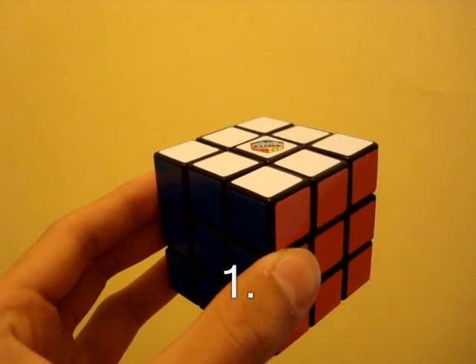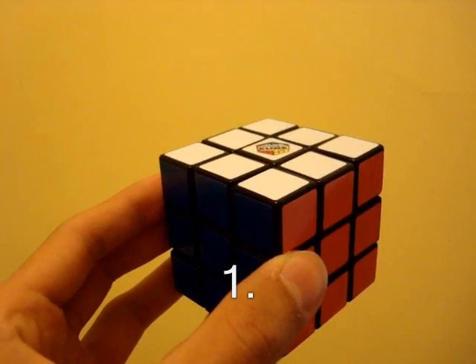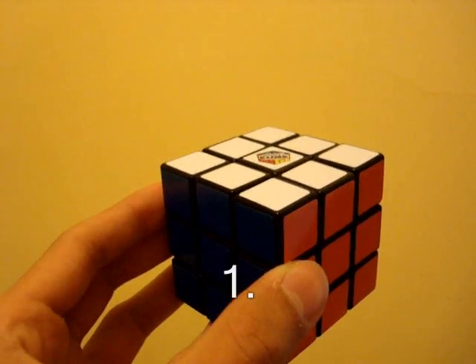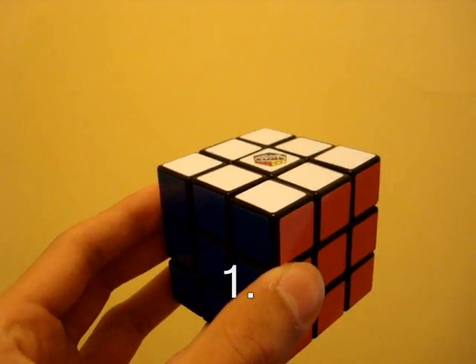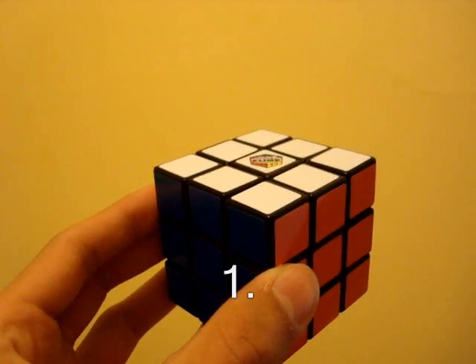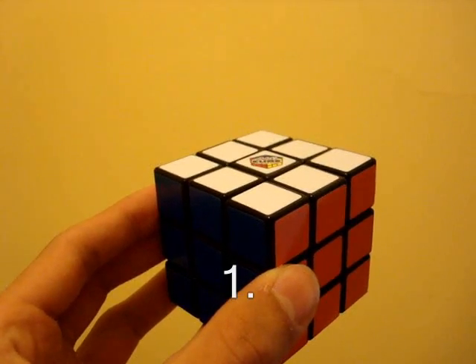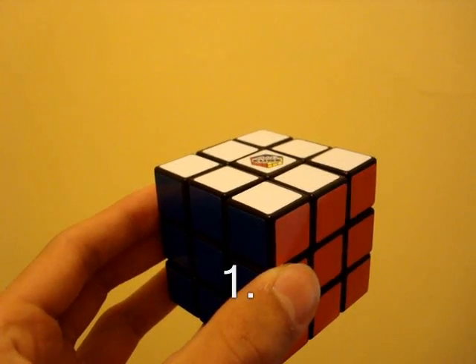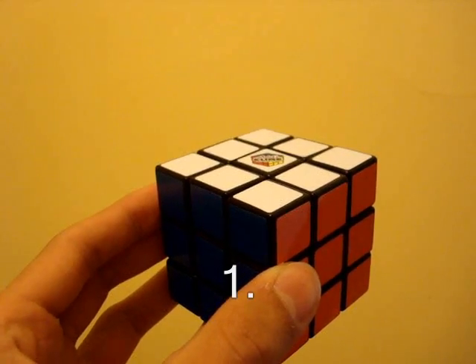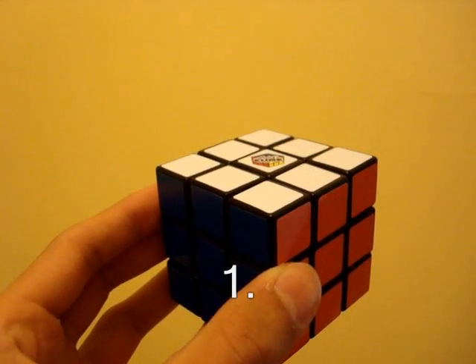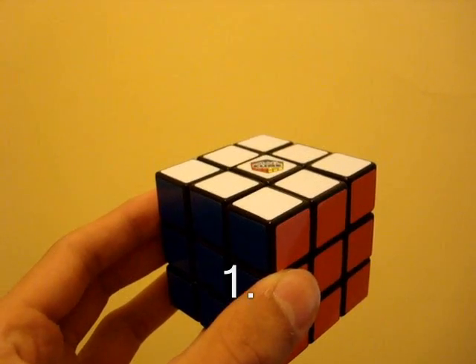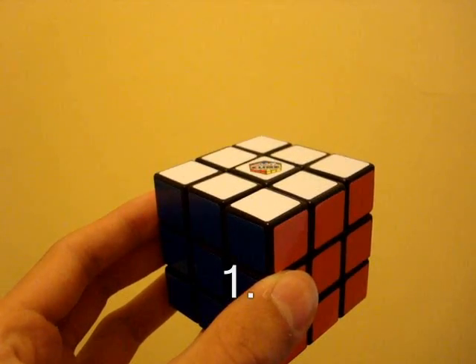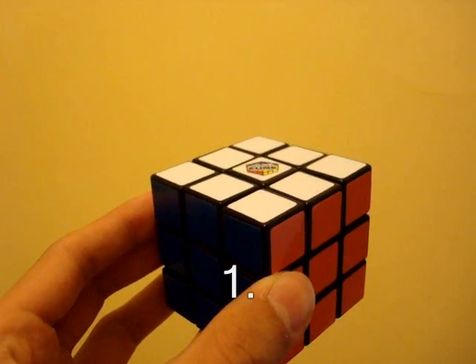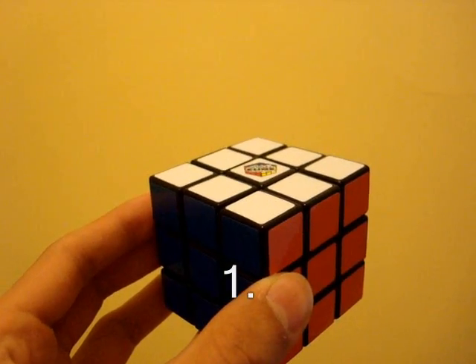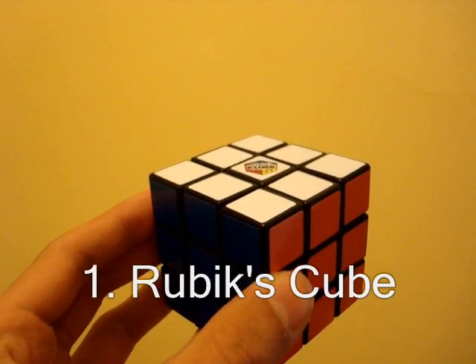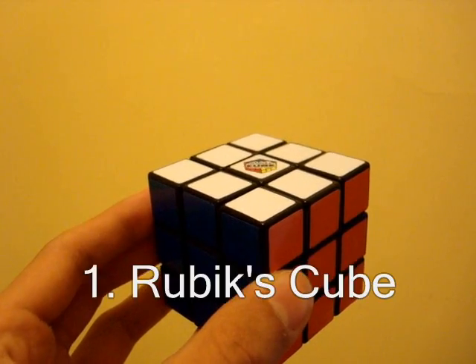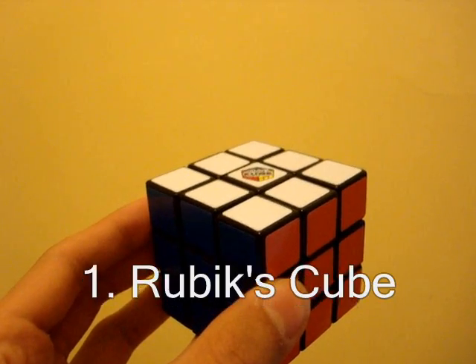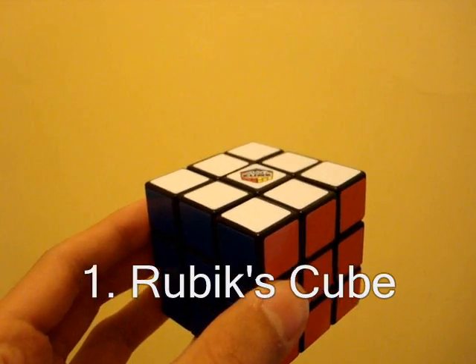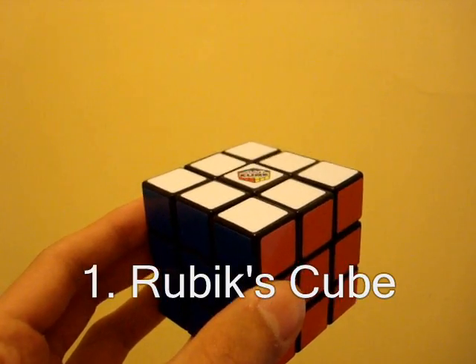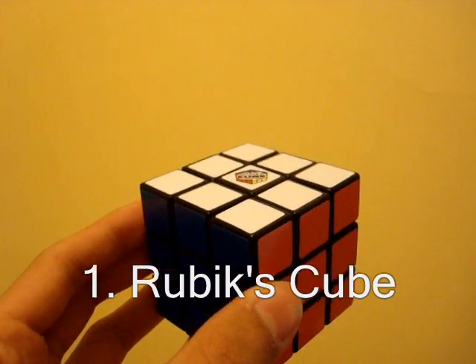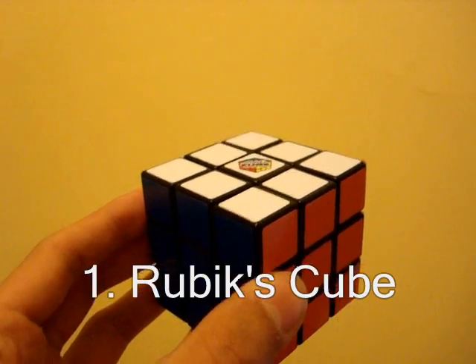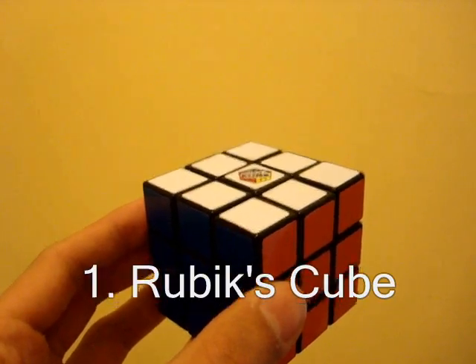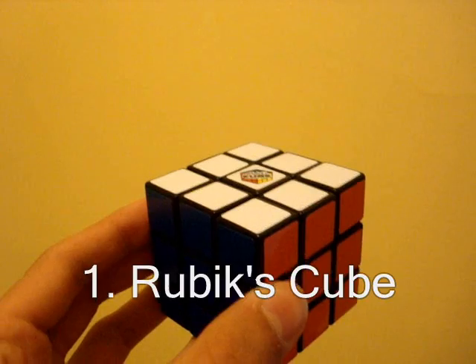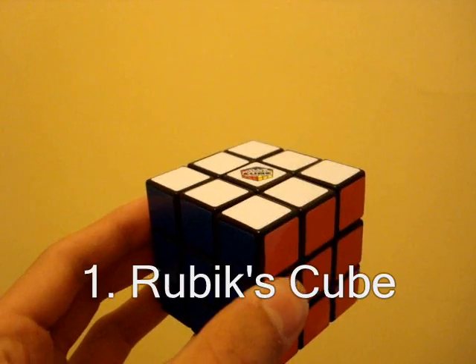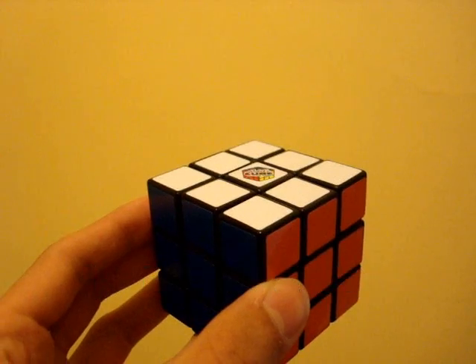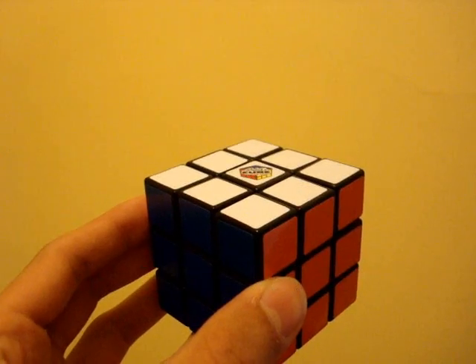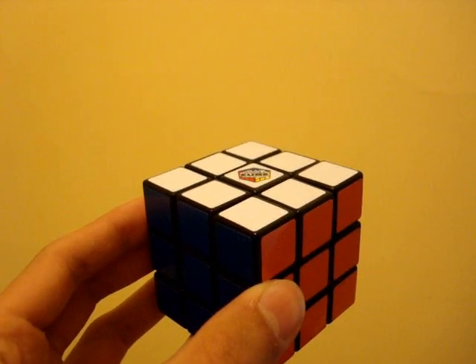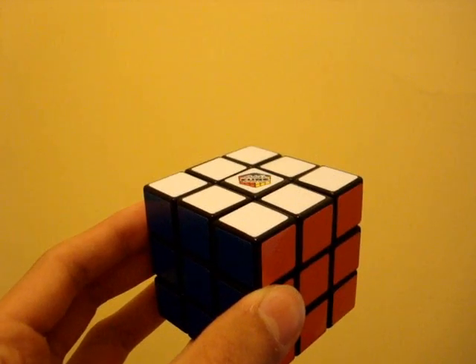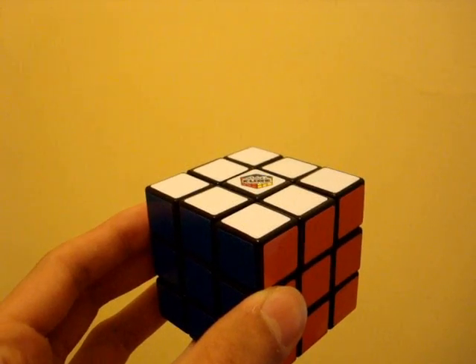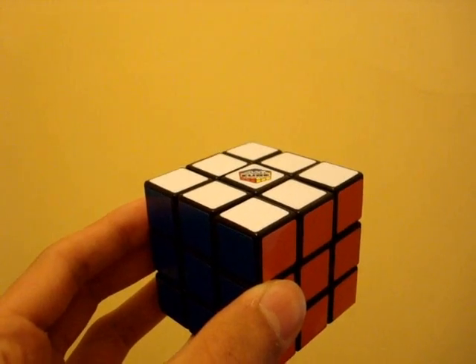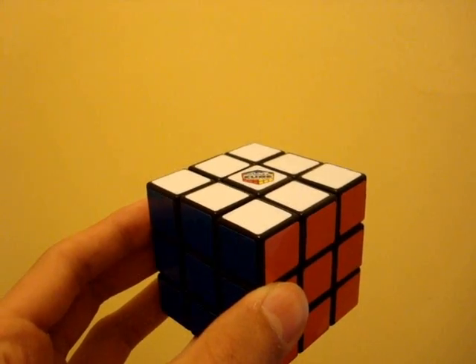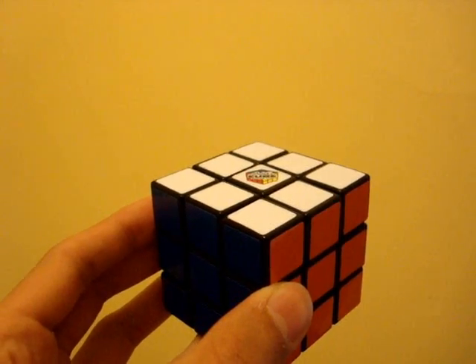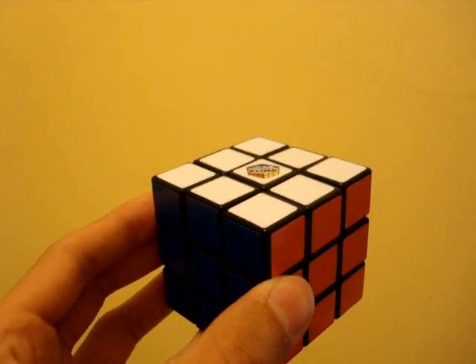Knowing how to solve the 3x3x3 Rubik's Cube will make solving the Square One a lot easier.